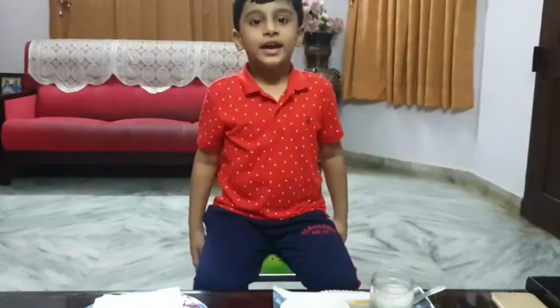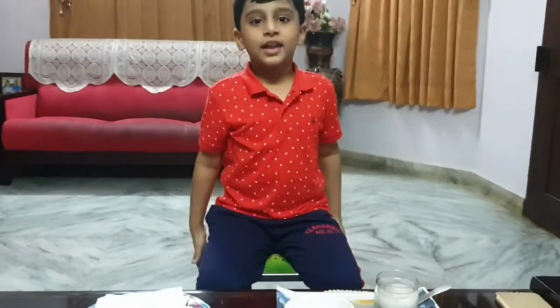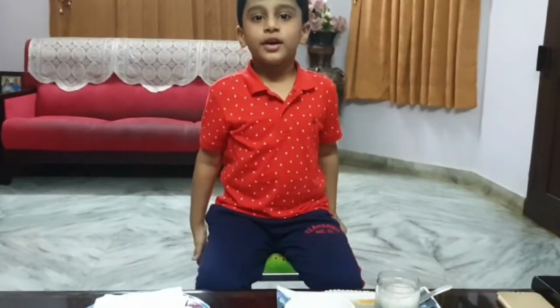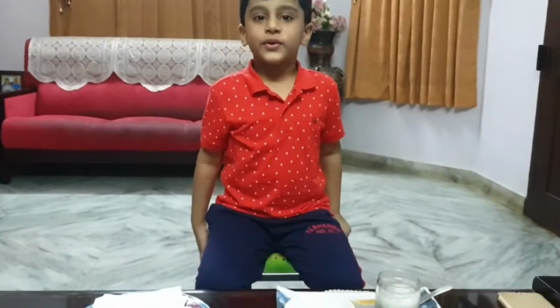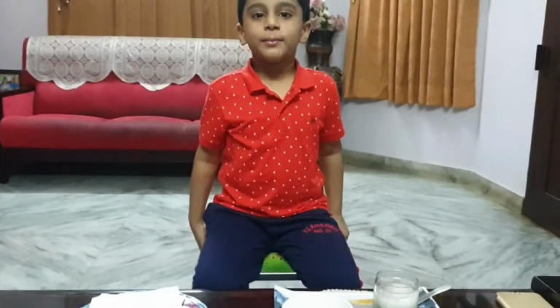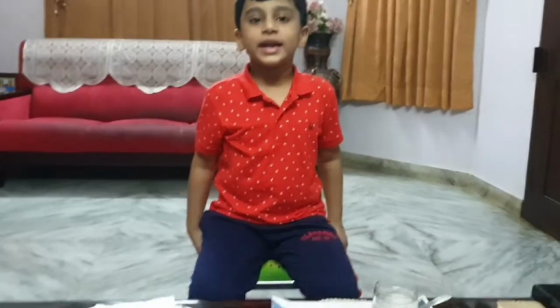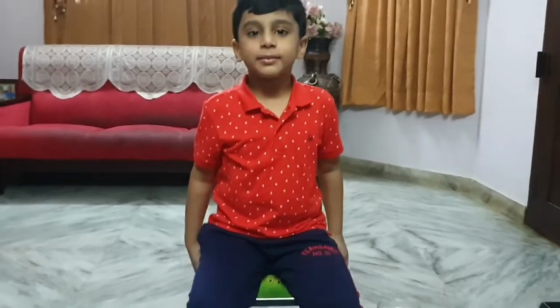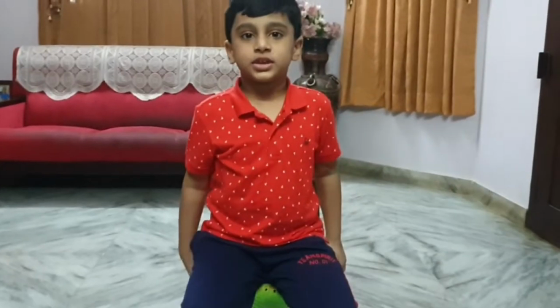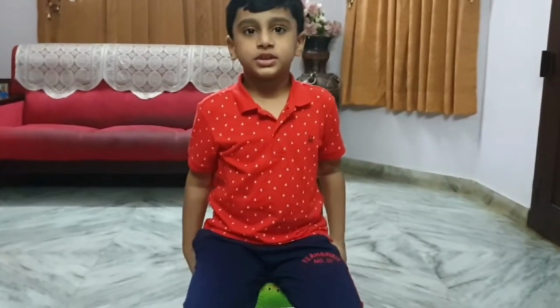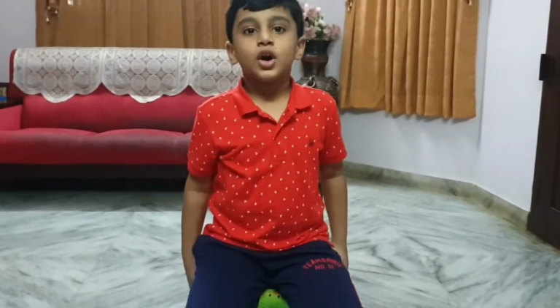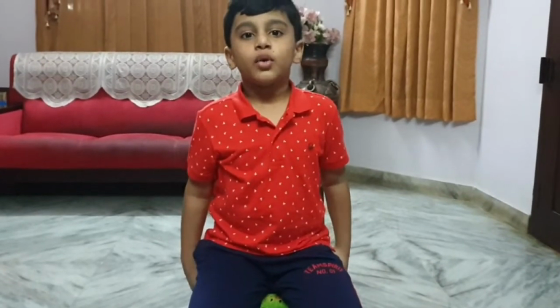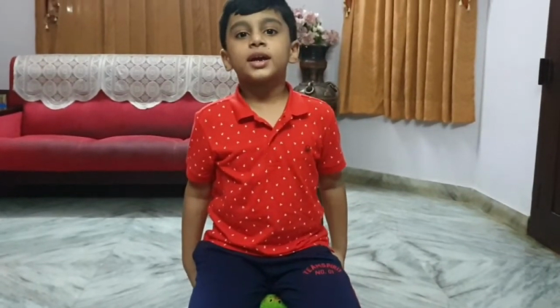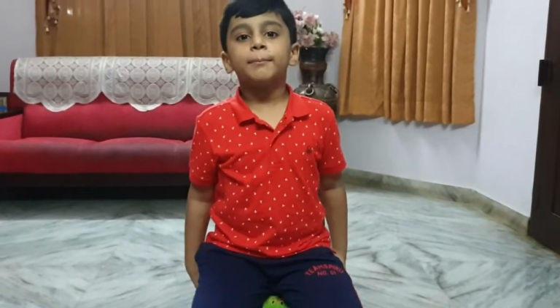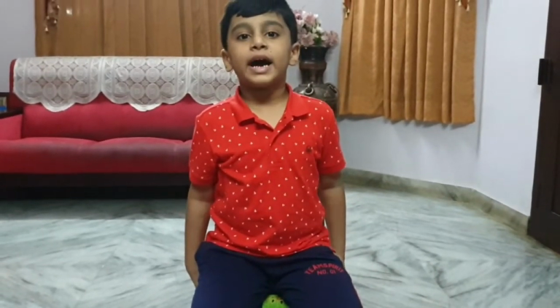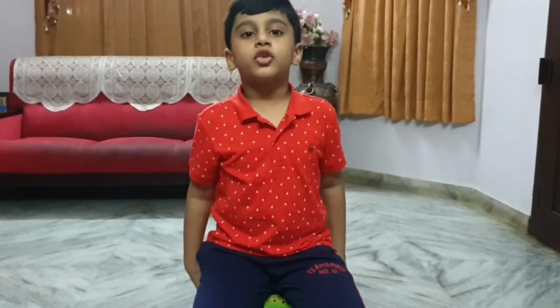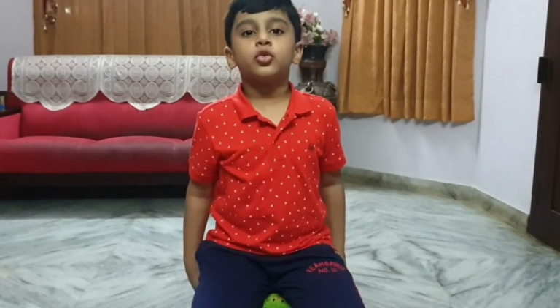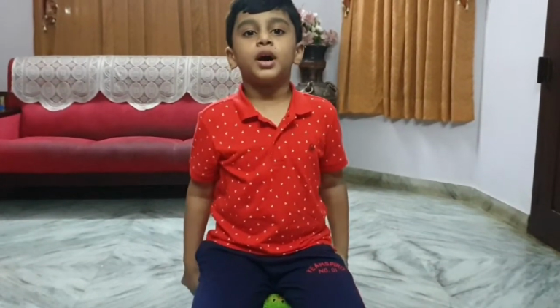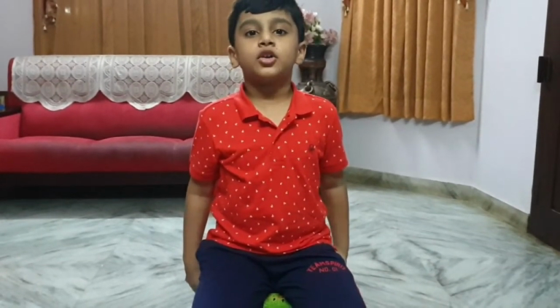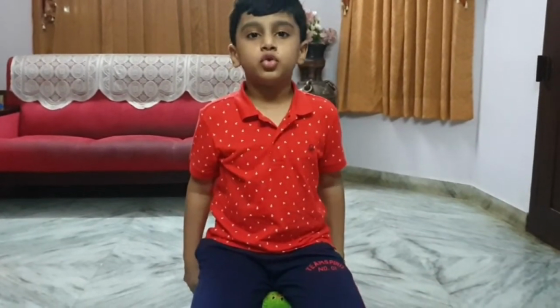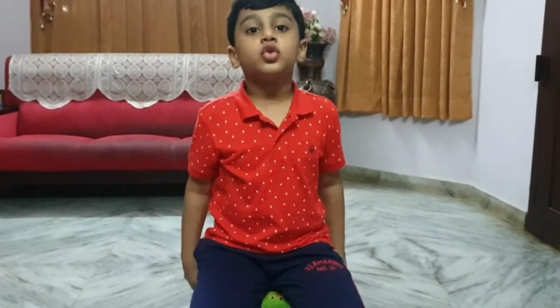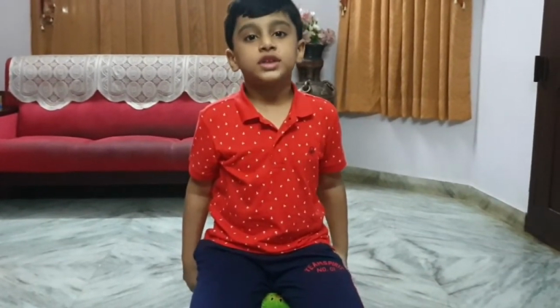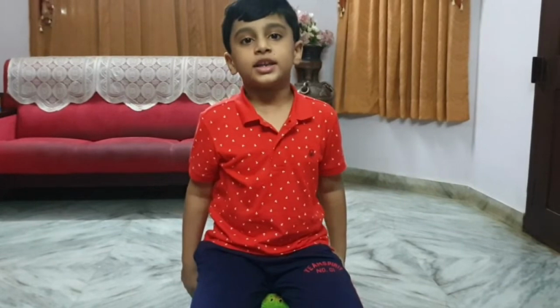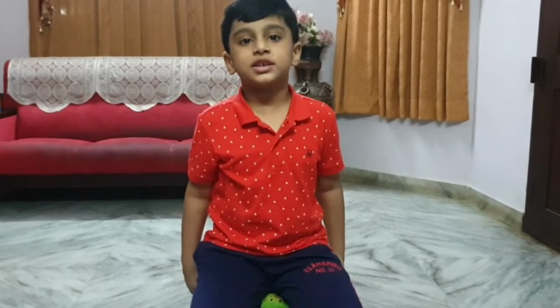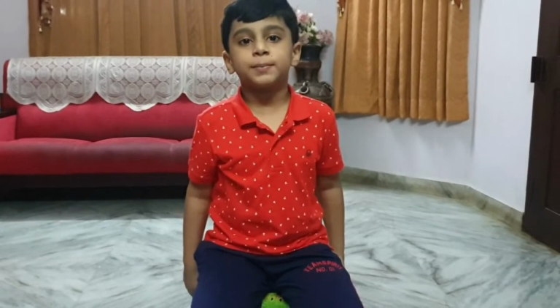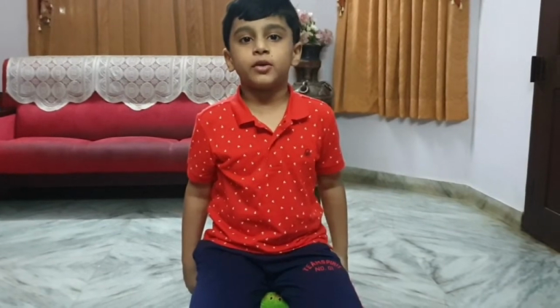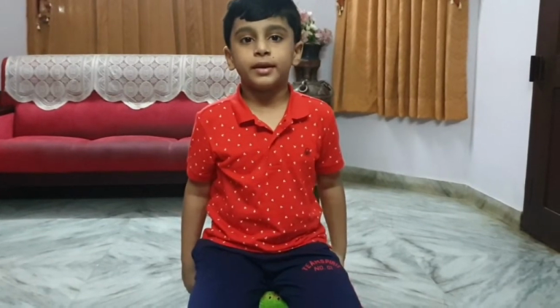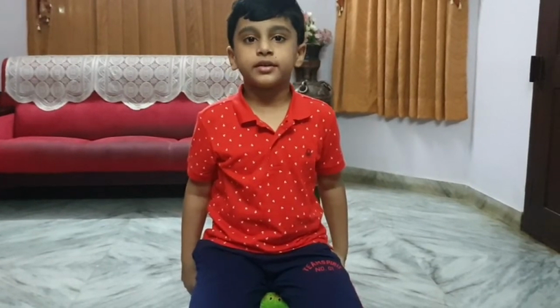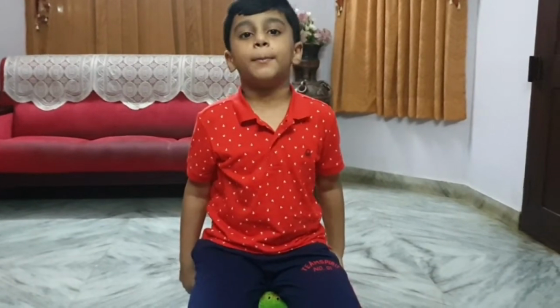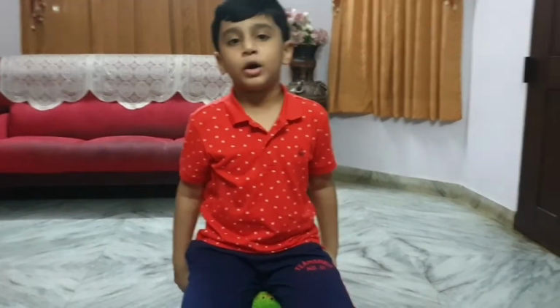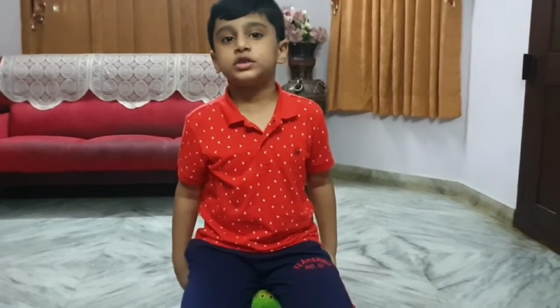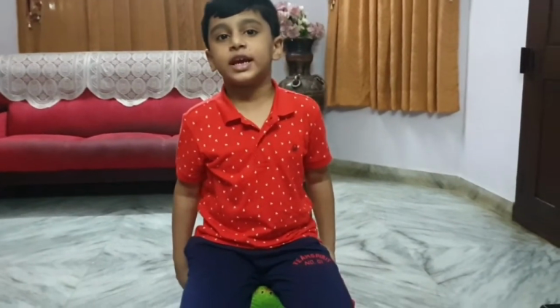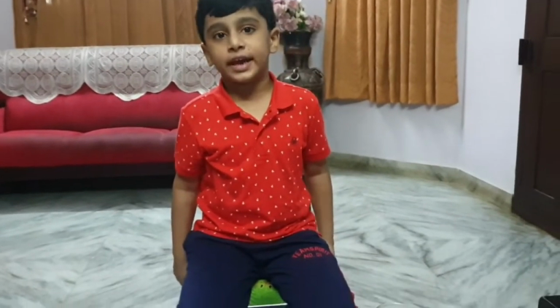Hello everyone, my name is Sachif. Welcome back to part two, science experiment — bouncy egg.